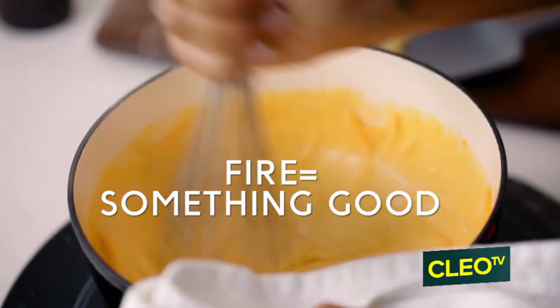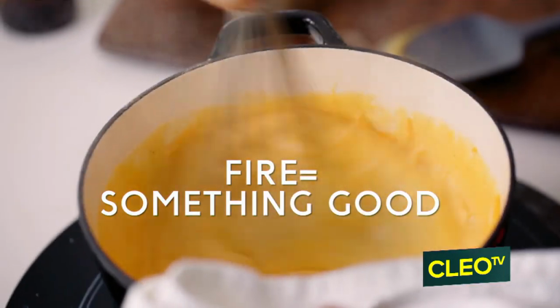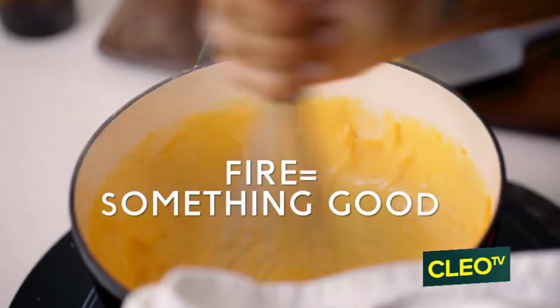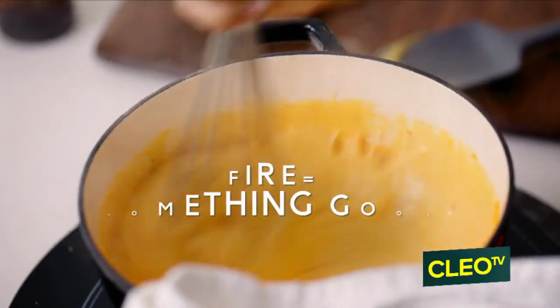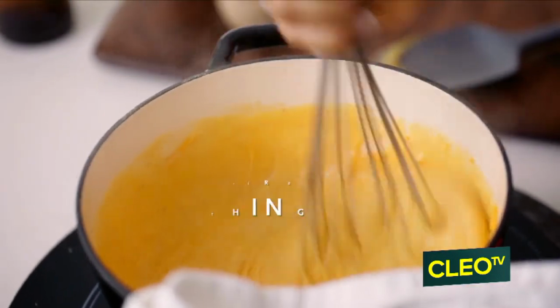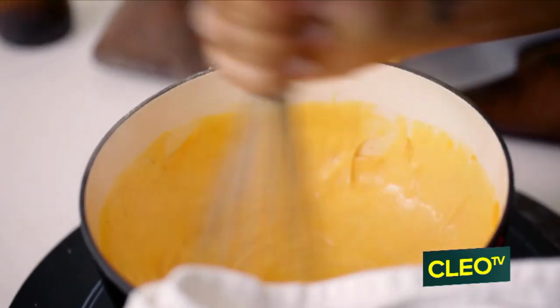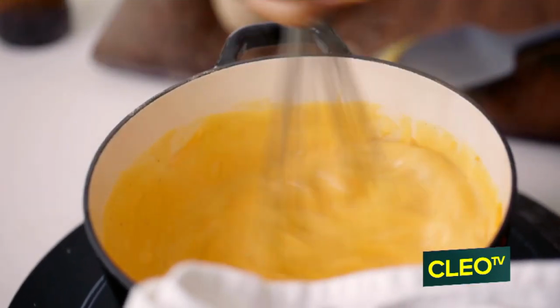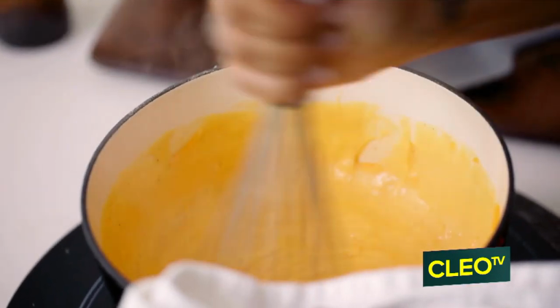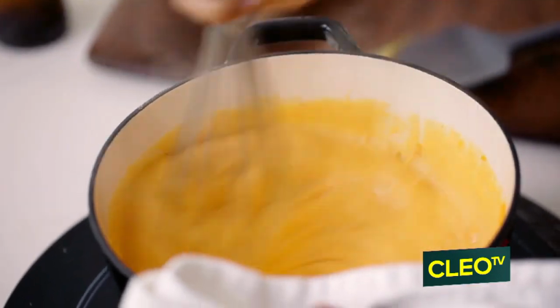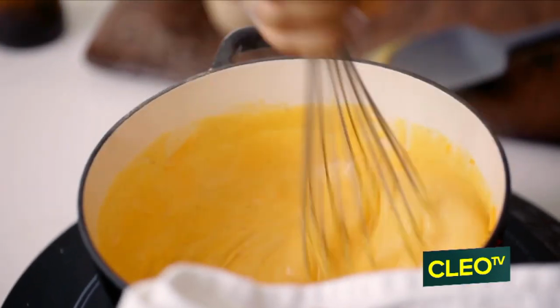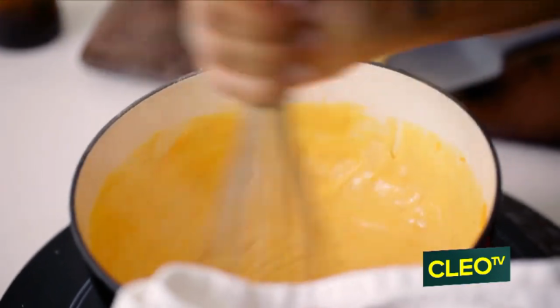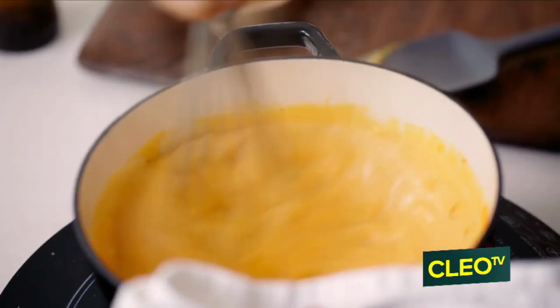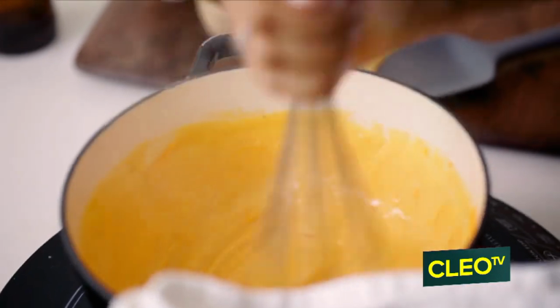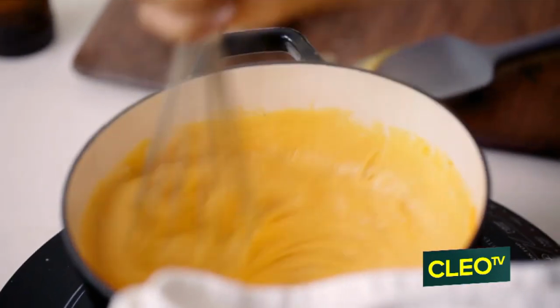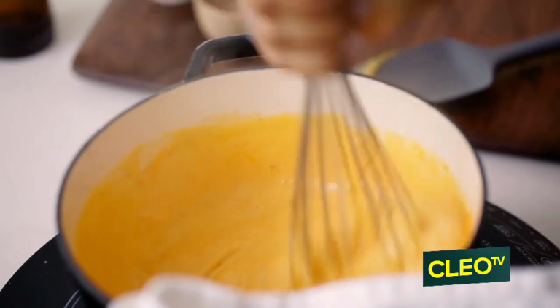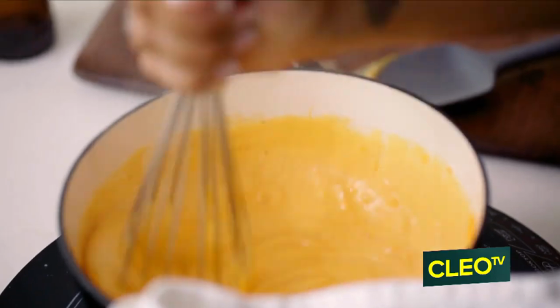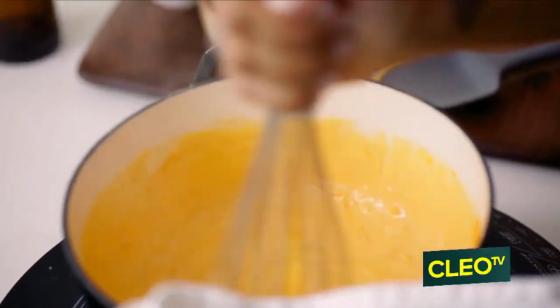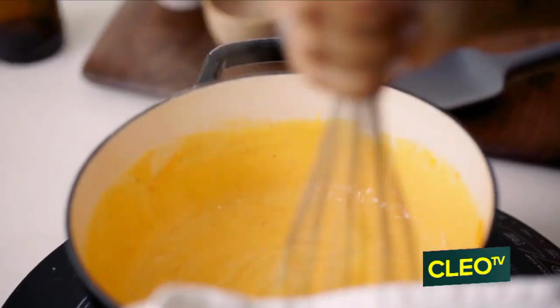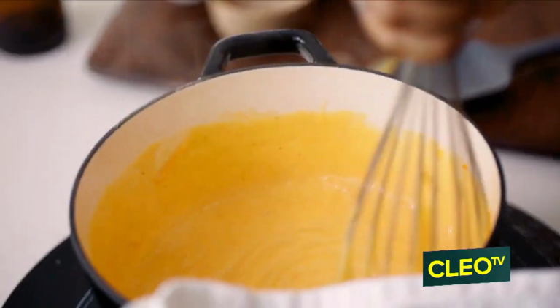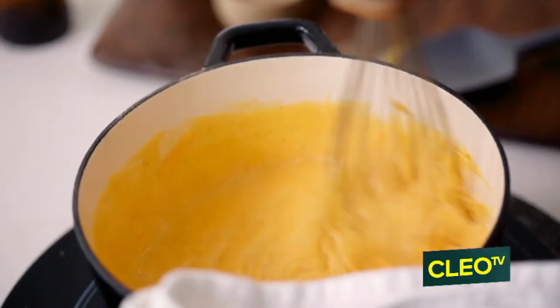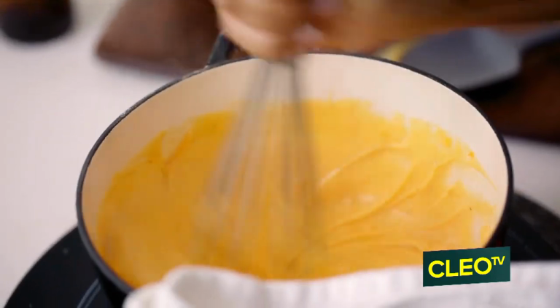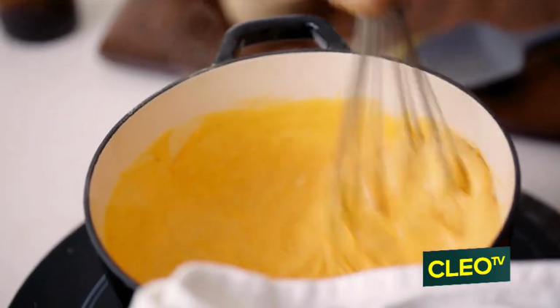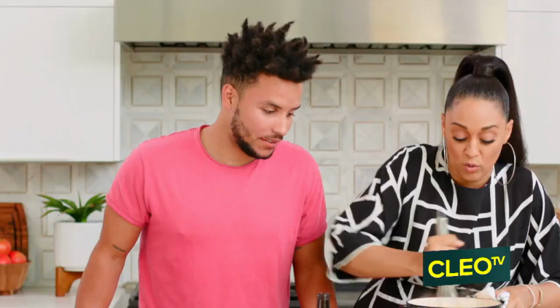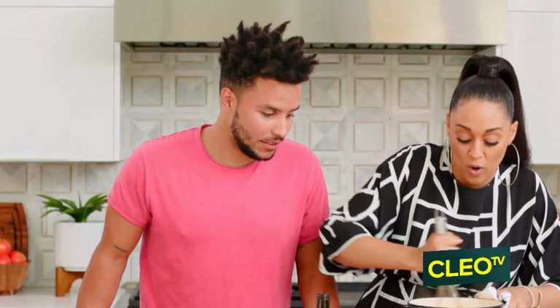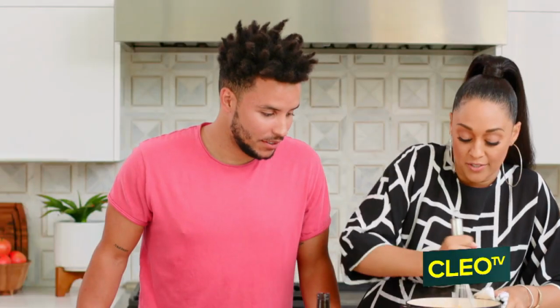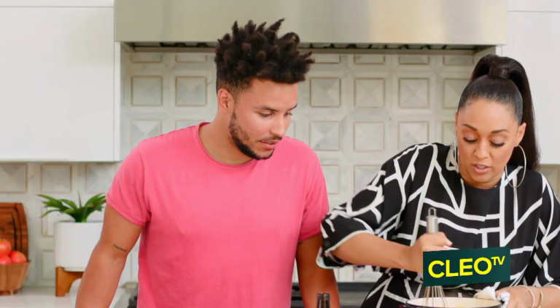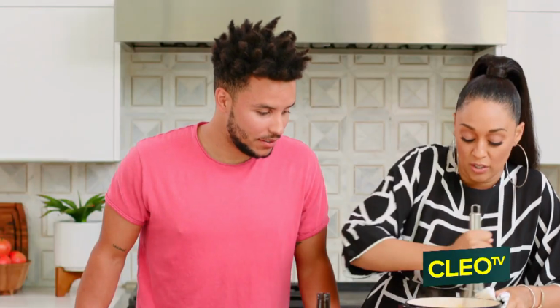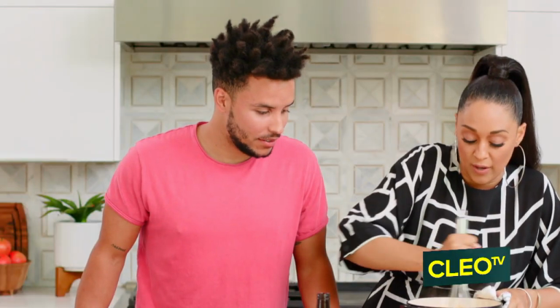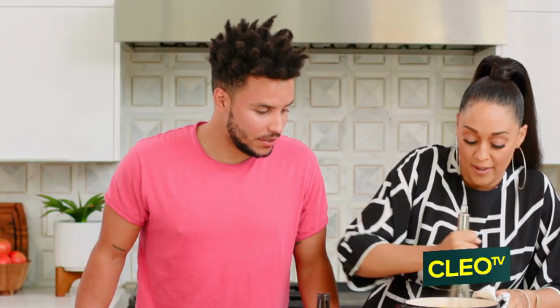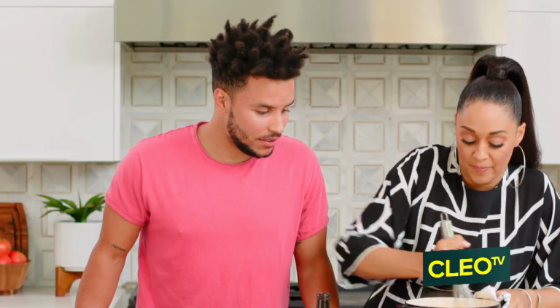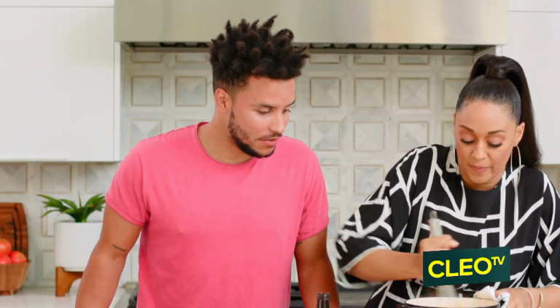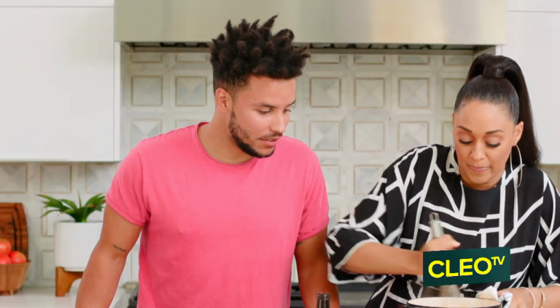But look at how smooth and creamy this is starting to look. That's how you want it to look, right? Definitely.